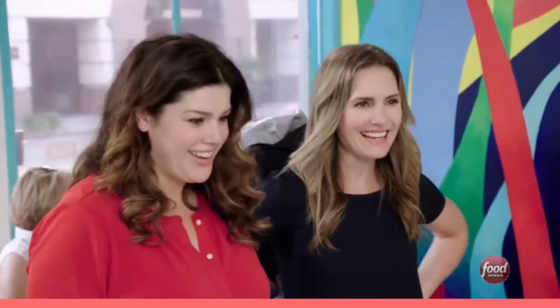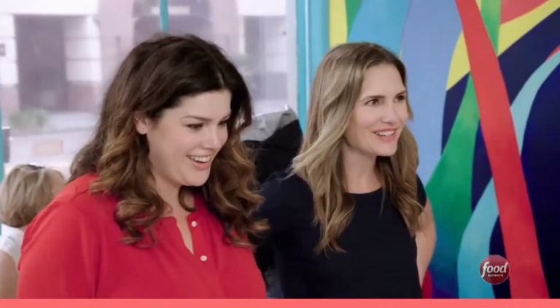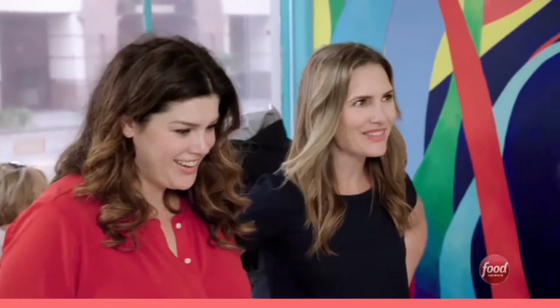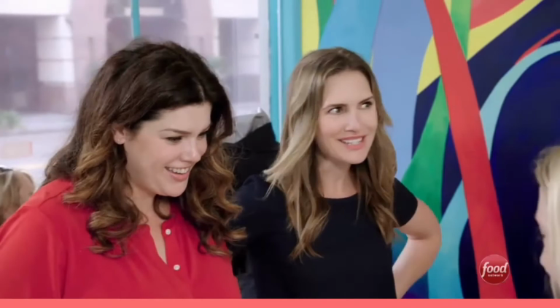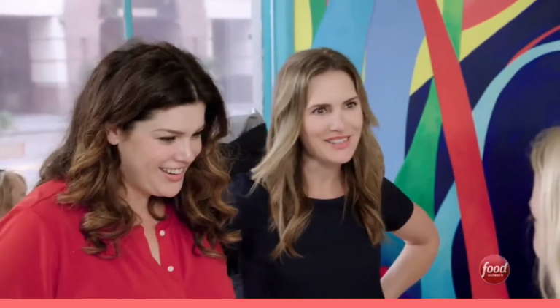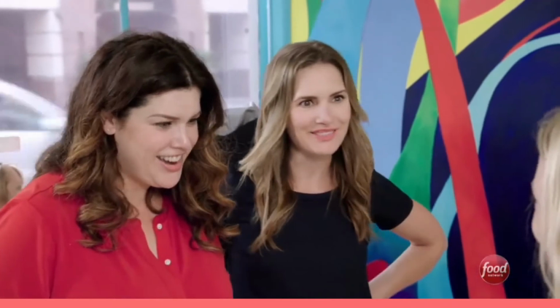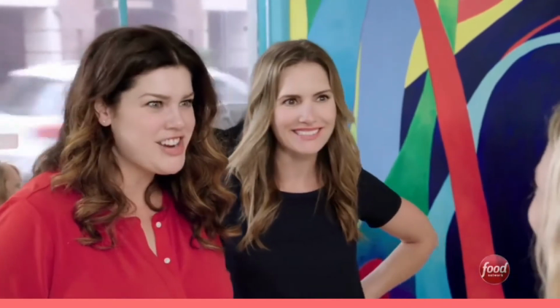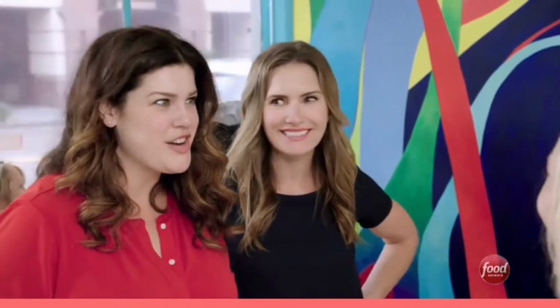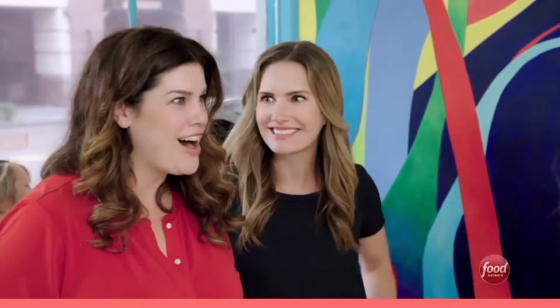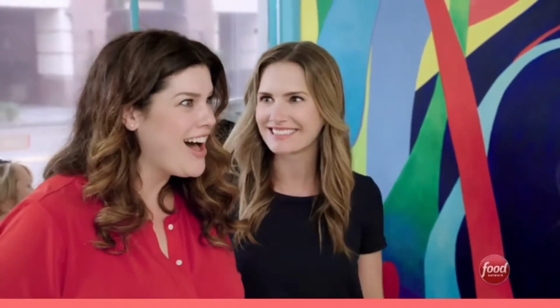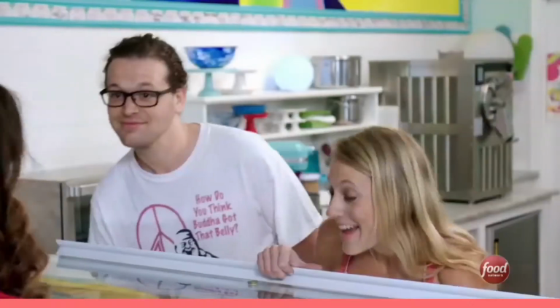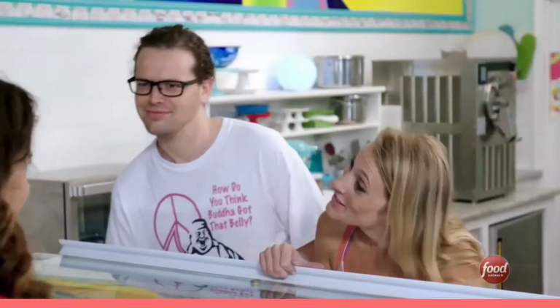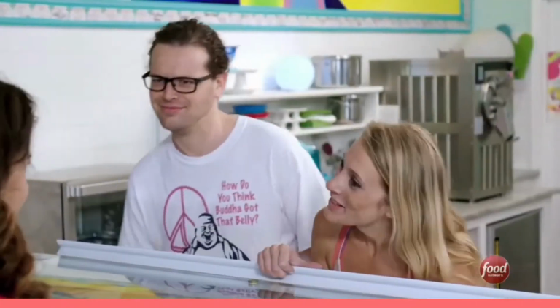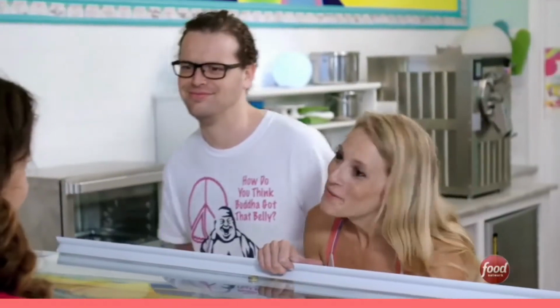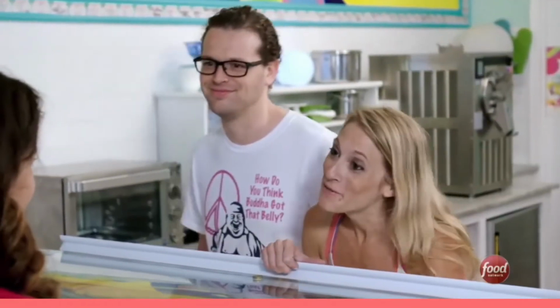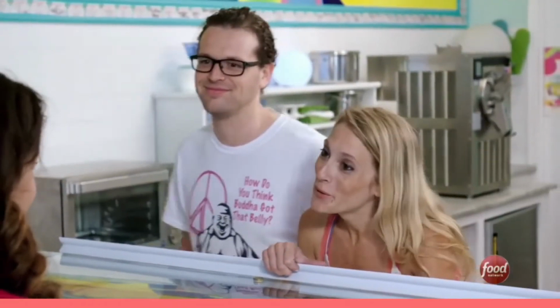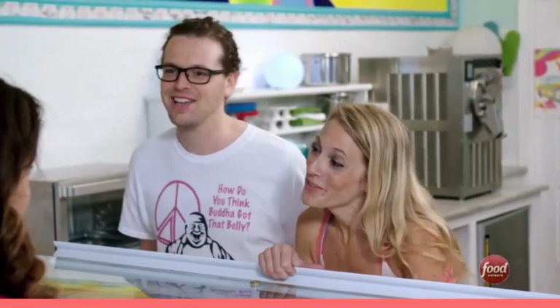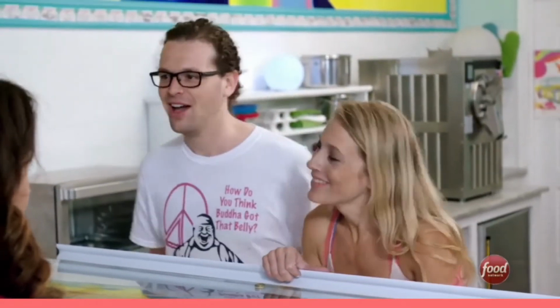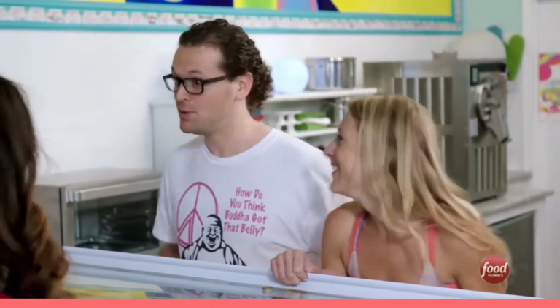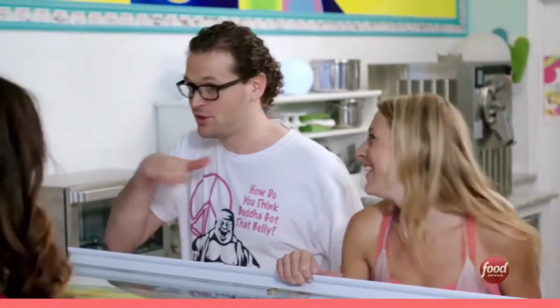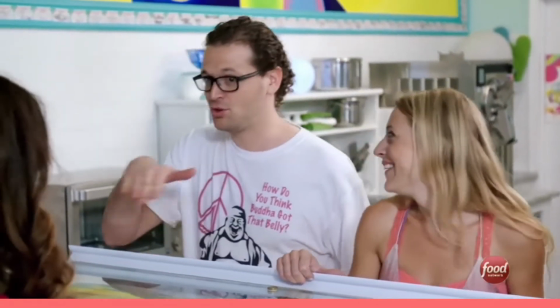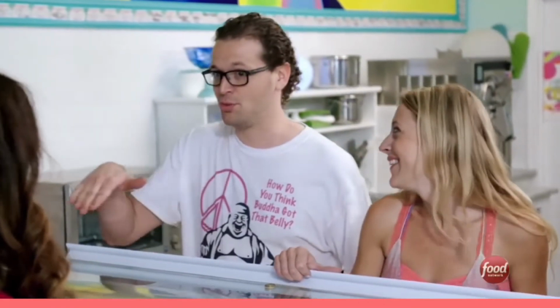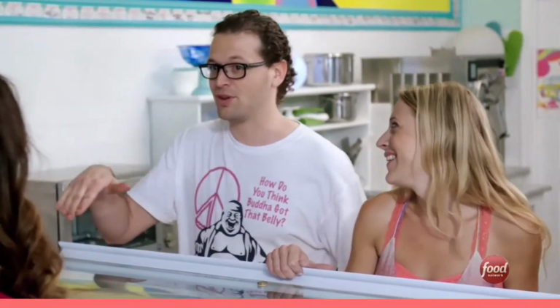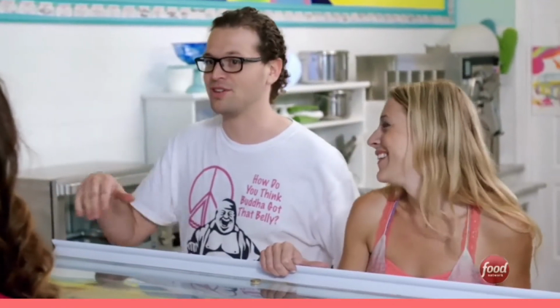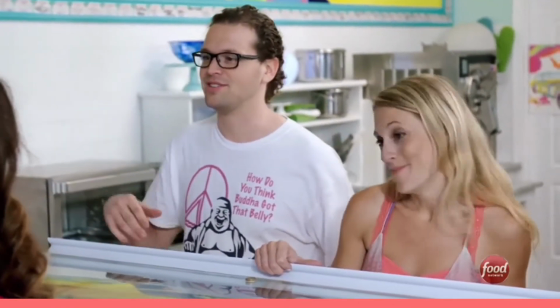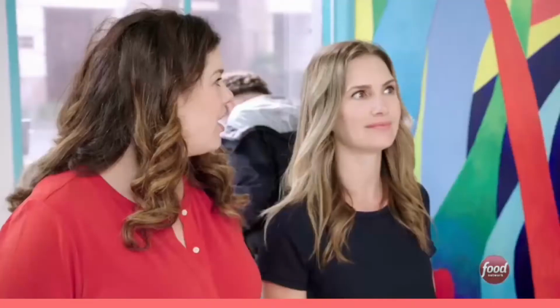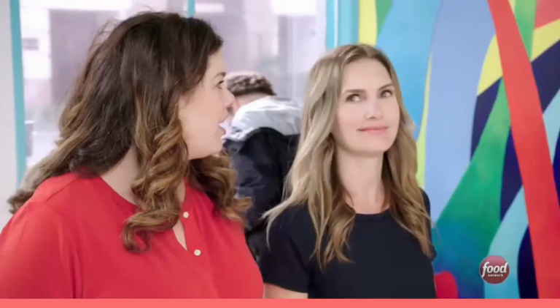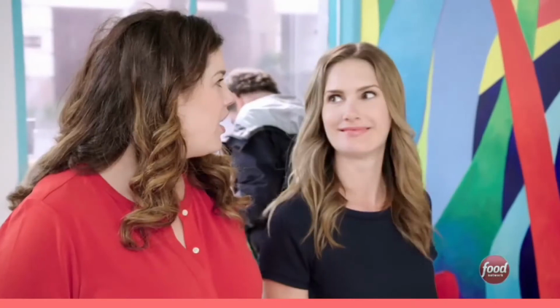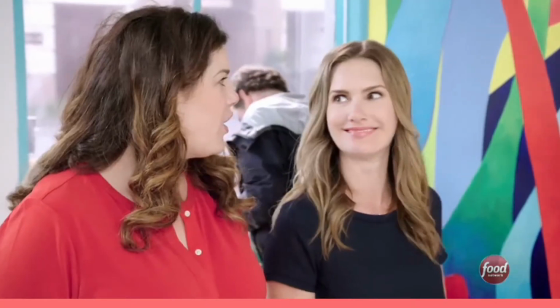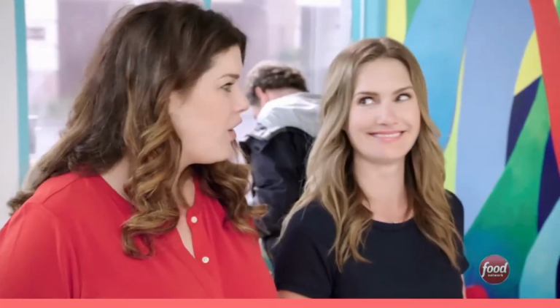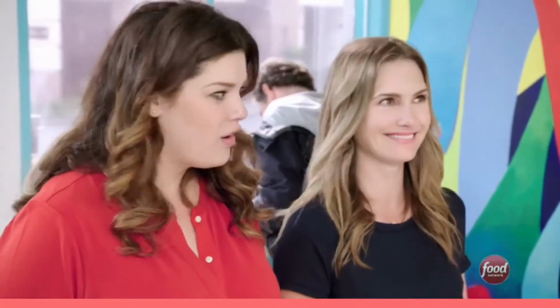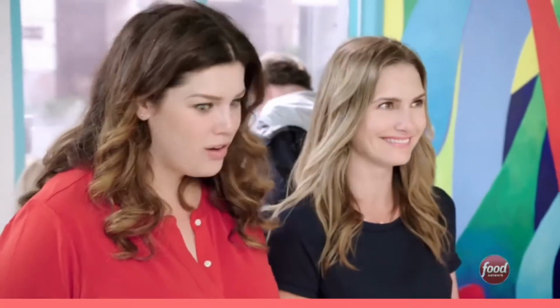I hear you have ice cream. I hear you have pie. Actually, we have both — between two shortbread cookies. What can I get you?